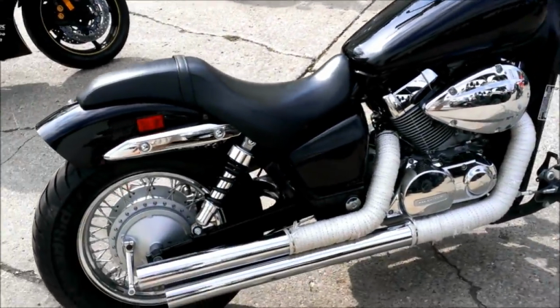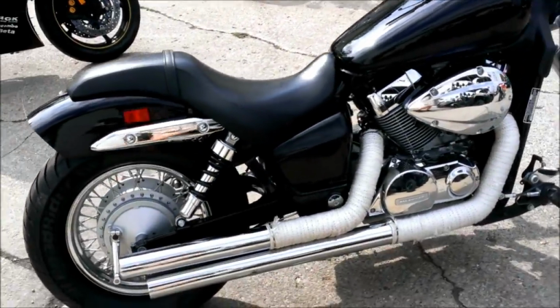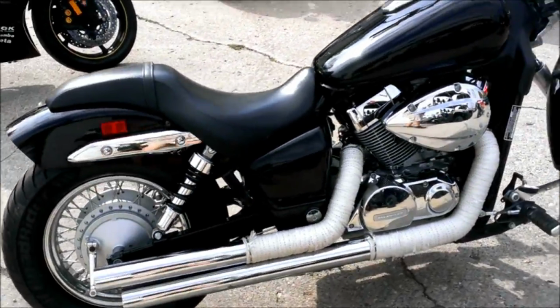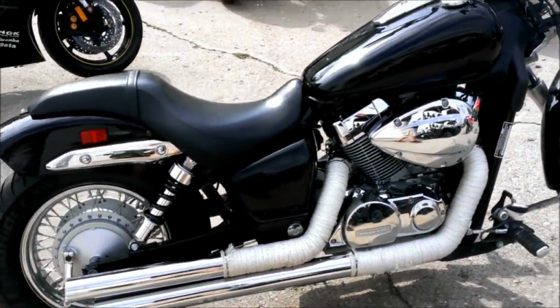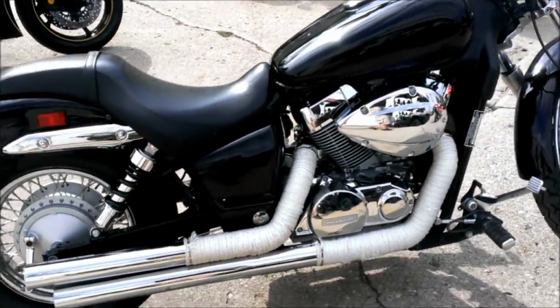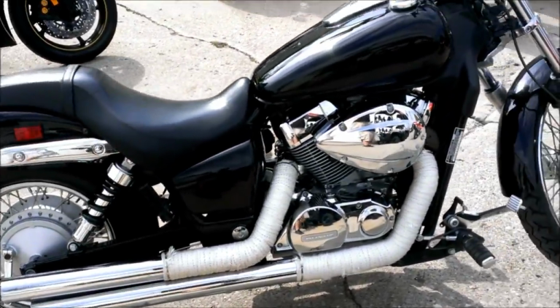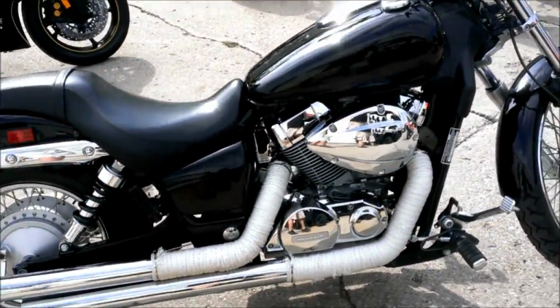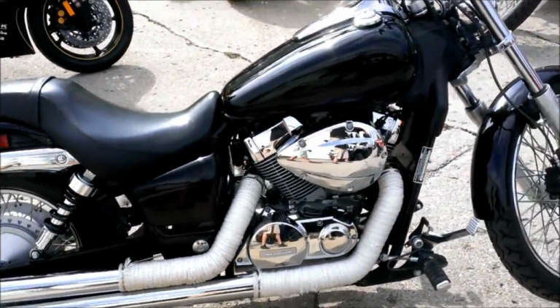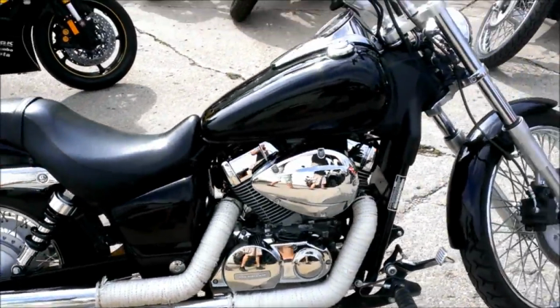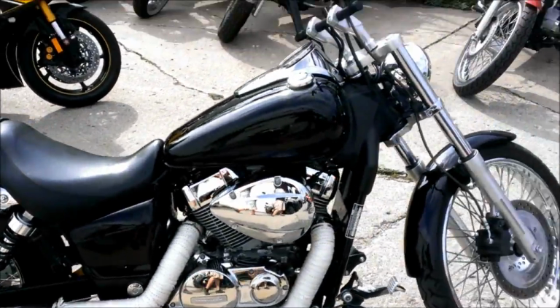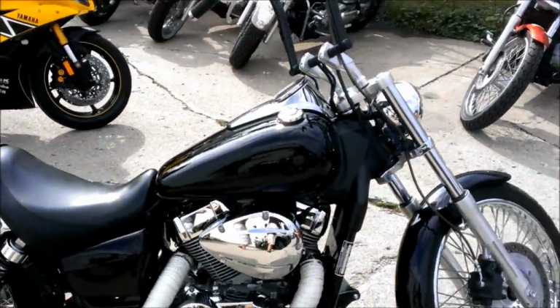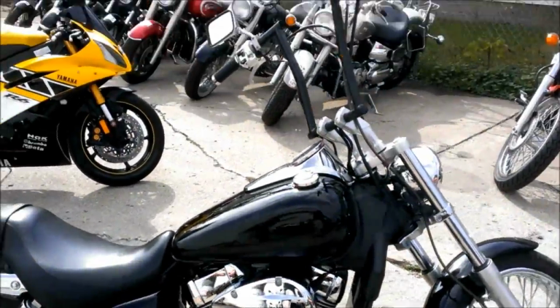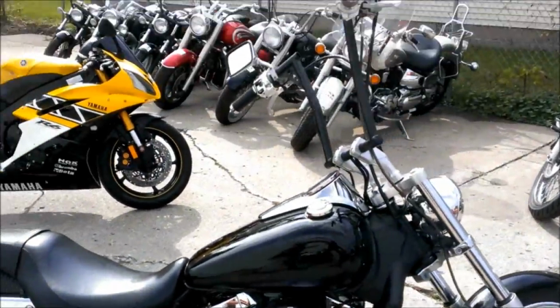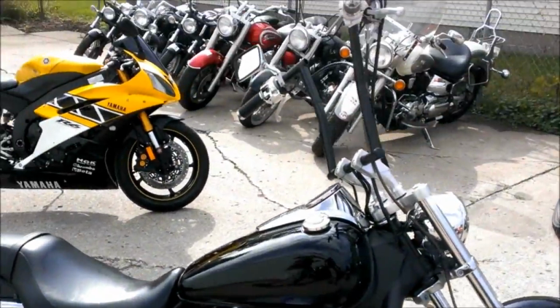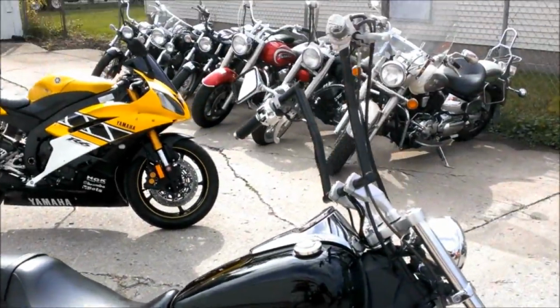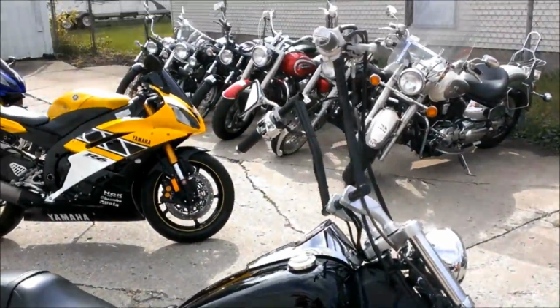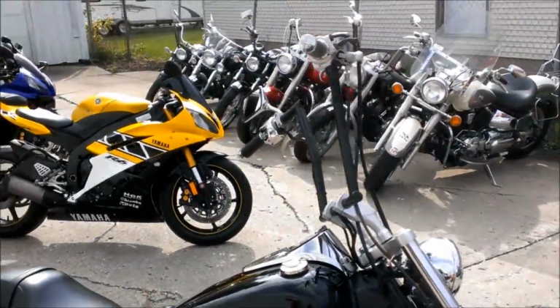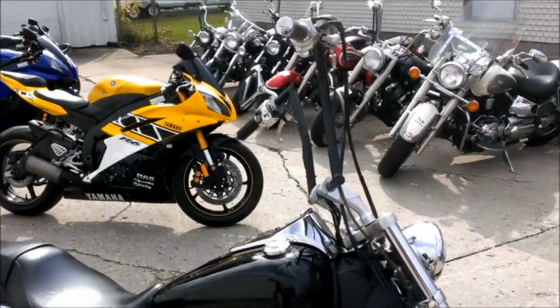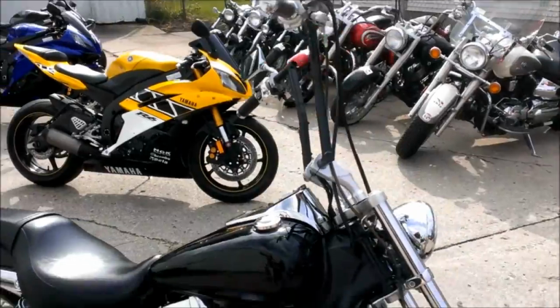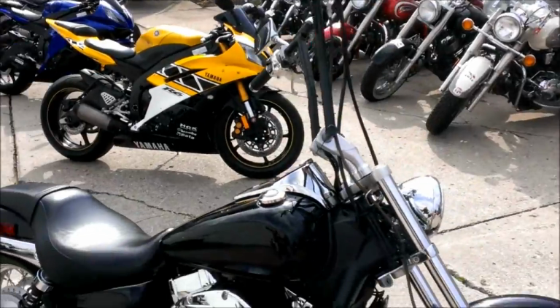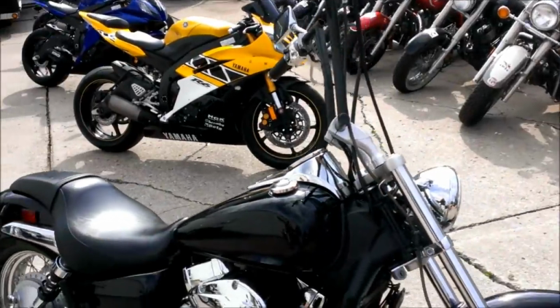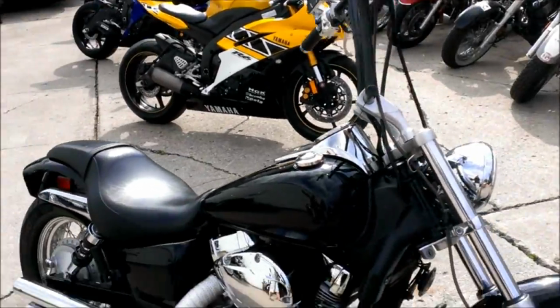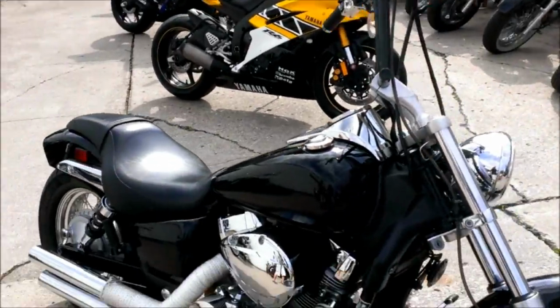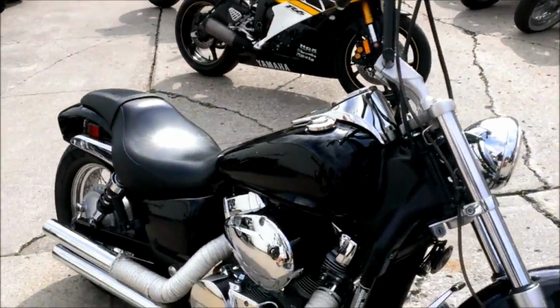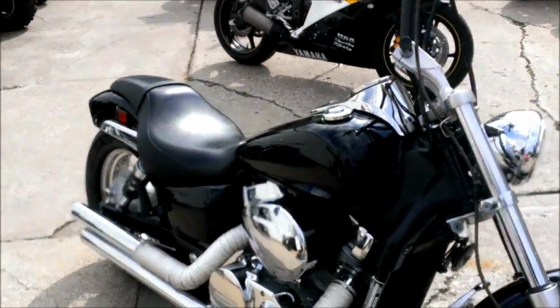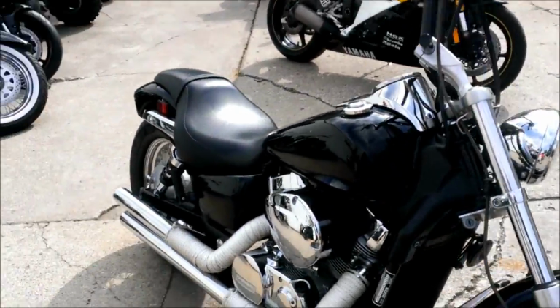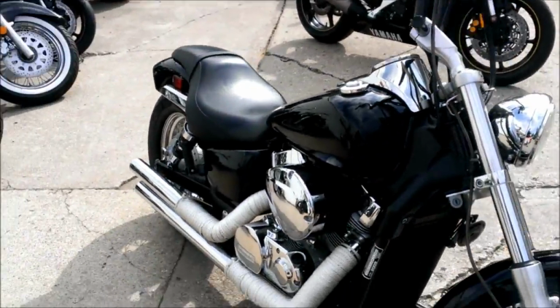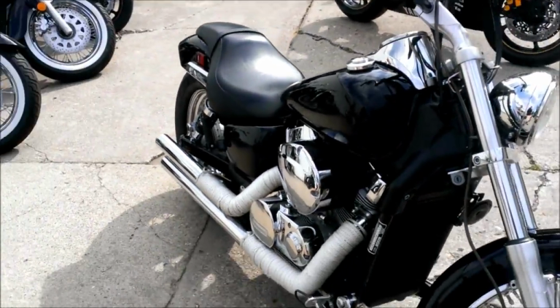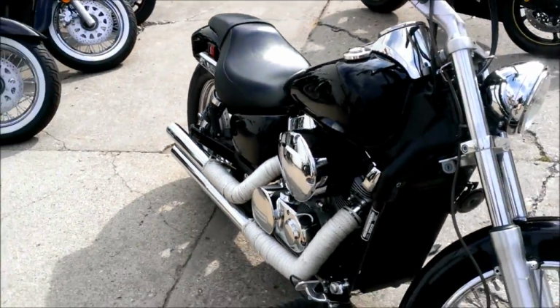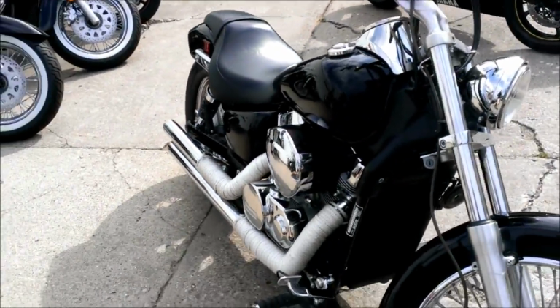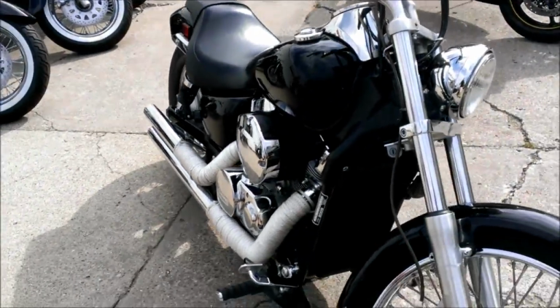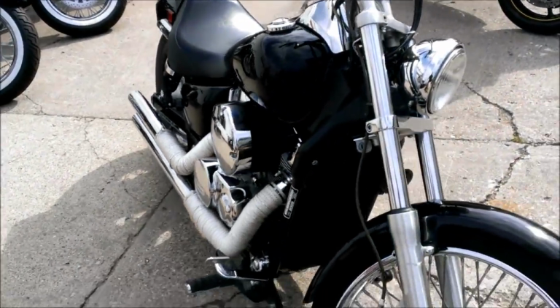All shined up and ready for the street. This bike includes a one-year warranty for only $44.99.